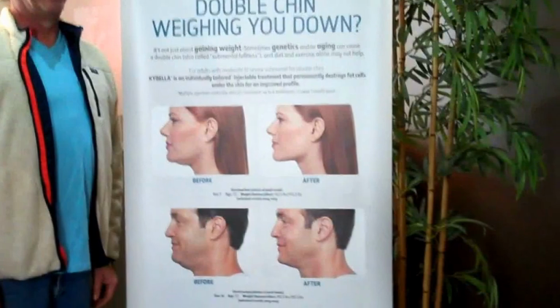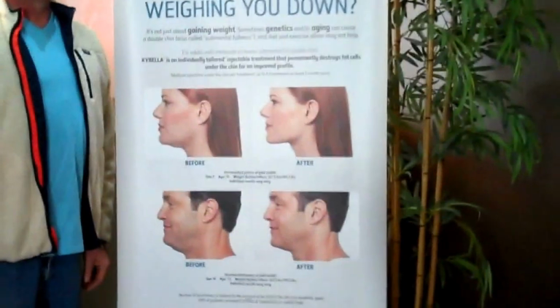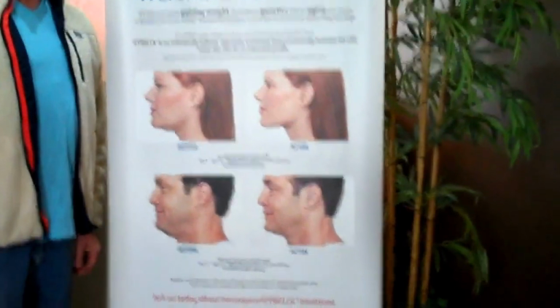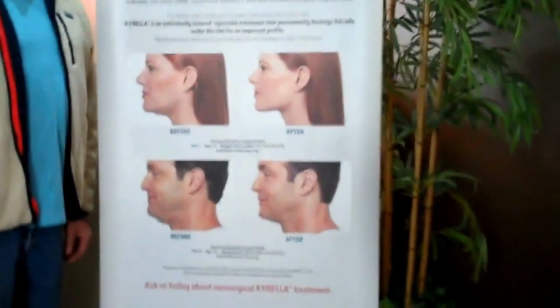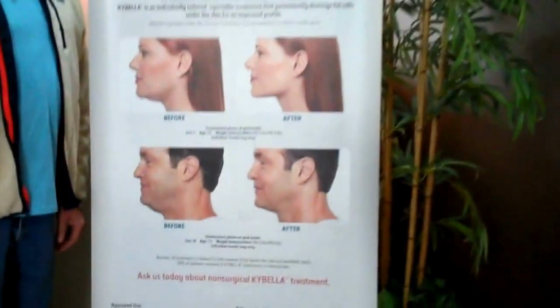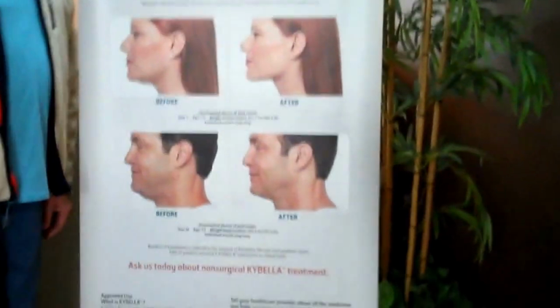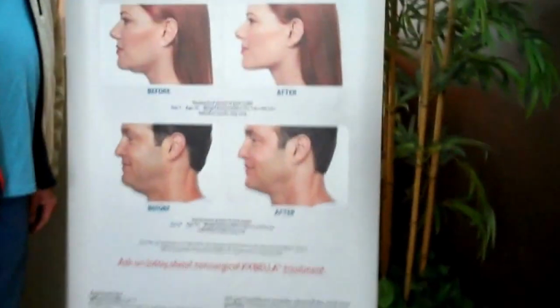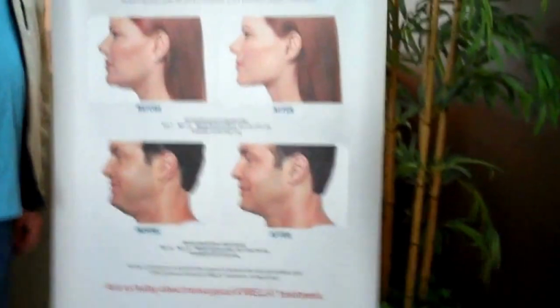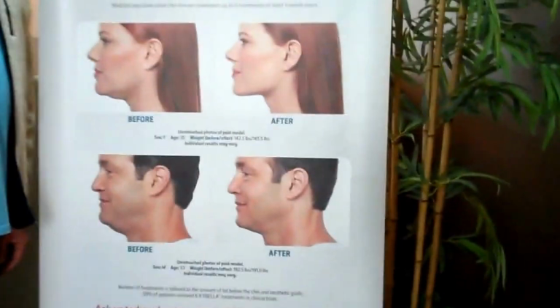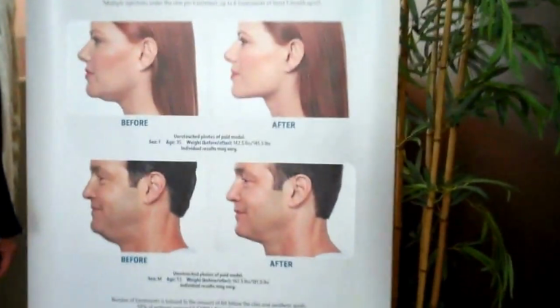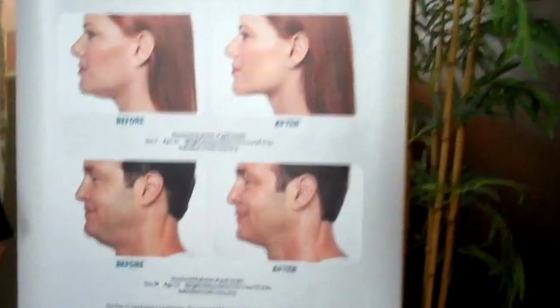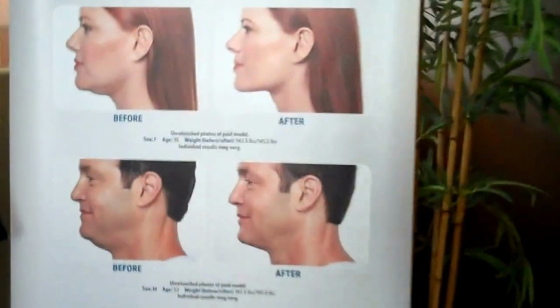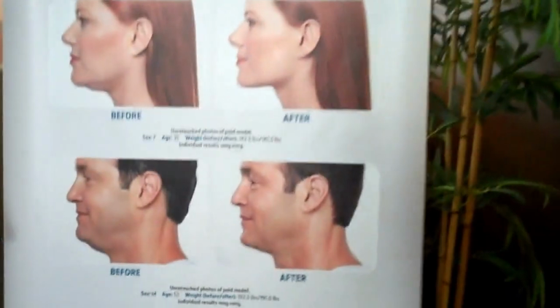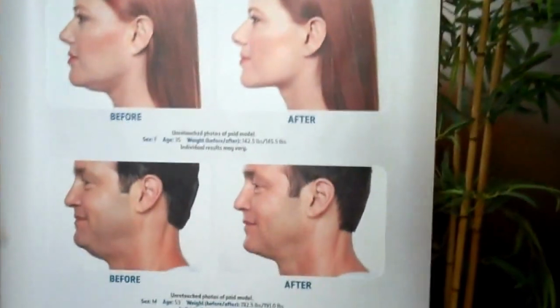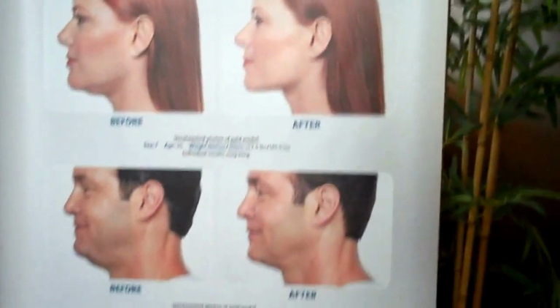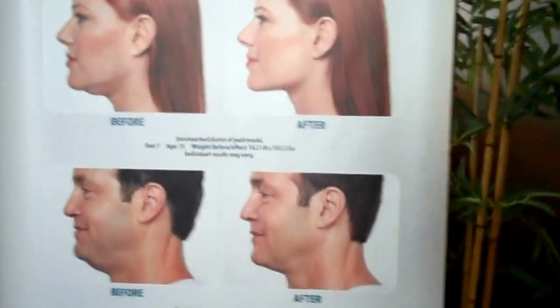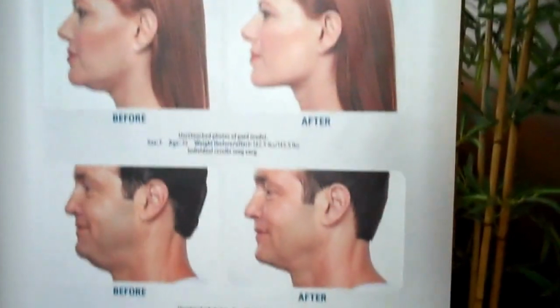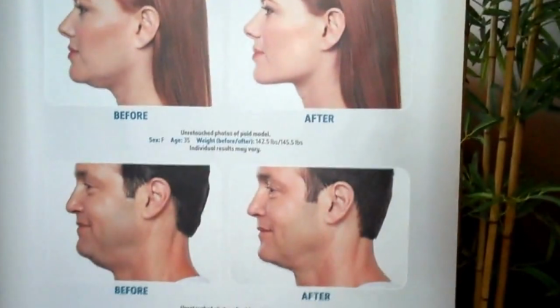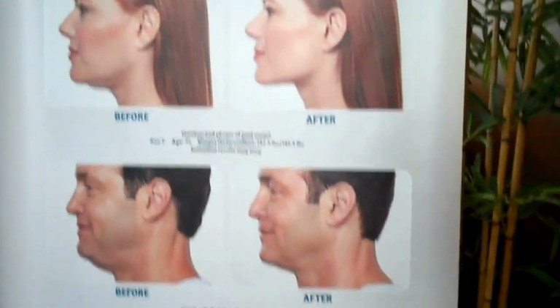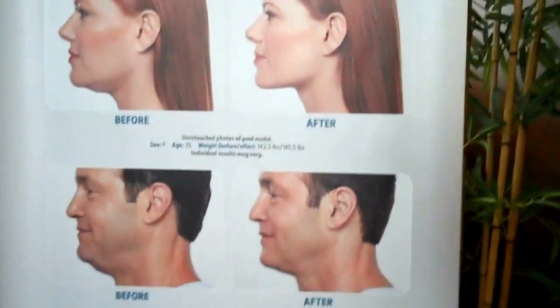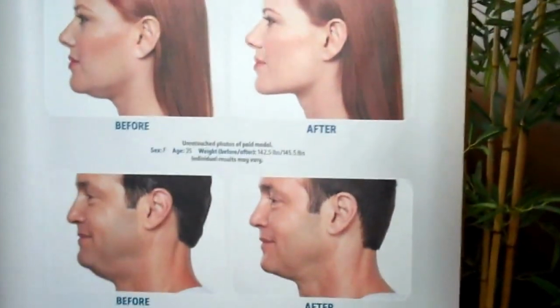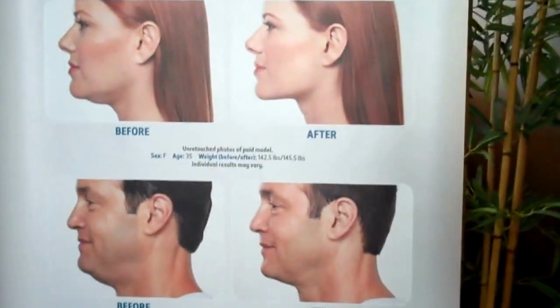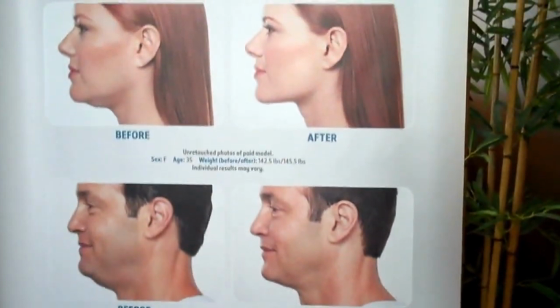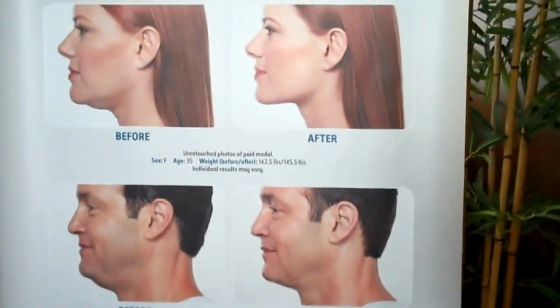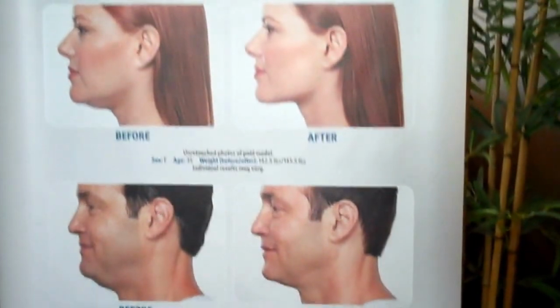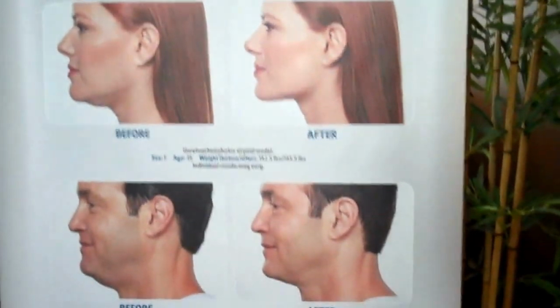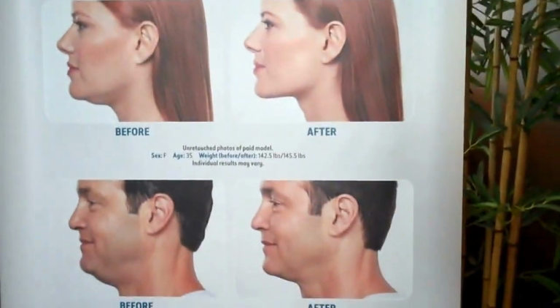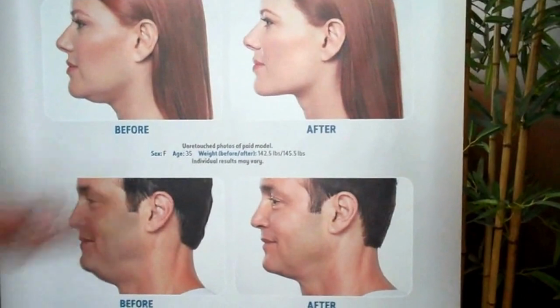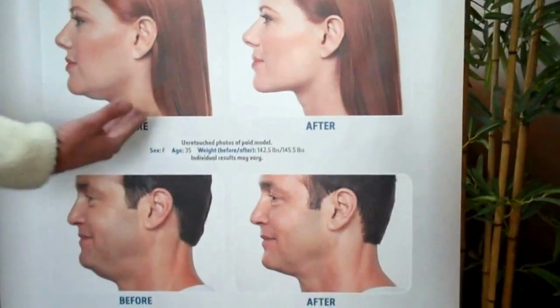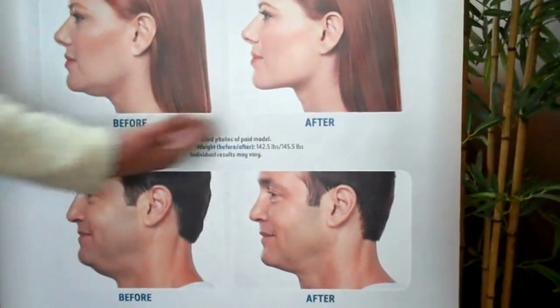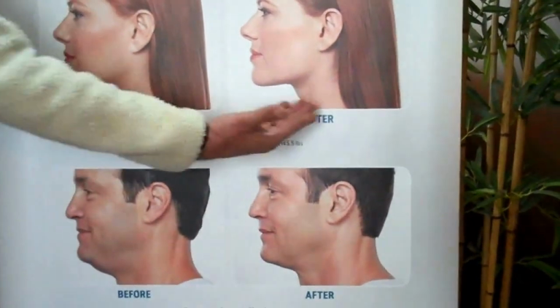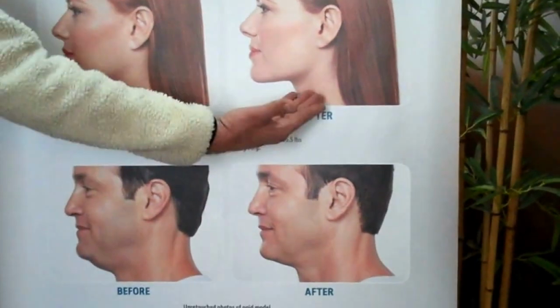We're very excited. We're here to do Kybella today on Todd. If you take a look at some of the befores and afters, you can see how amazing this is.